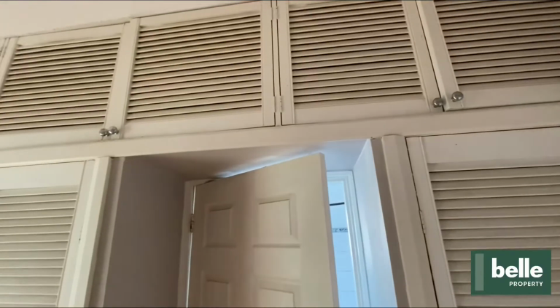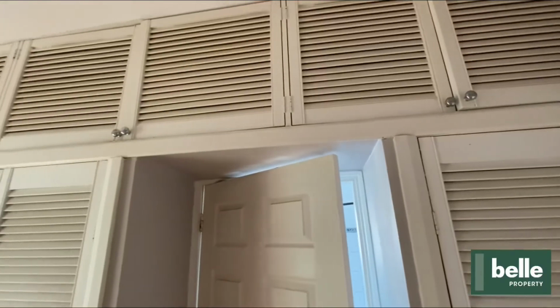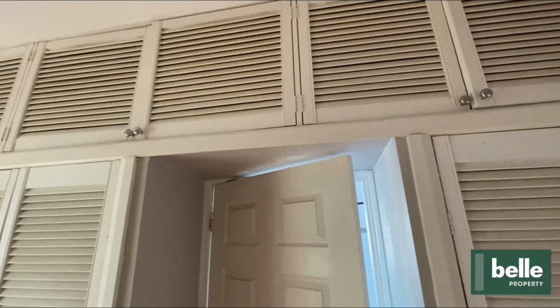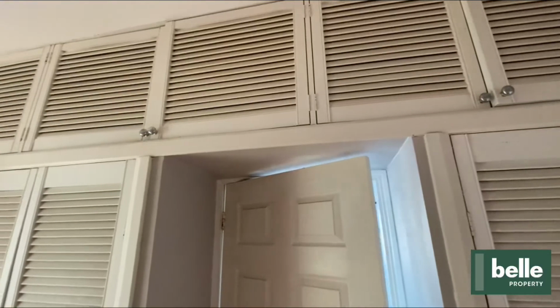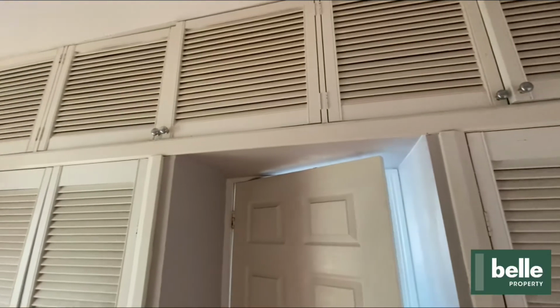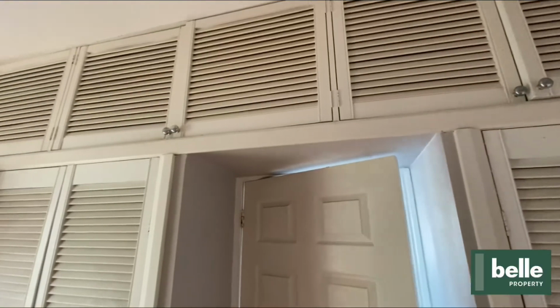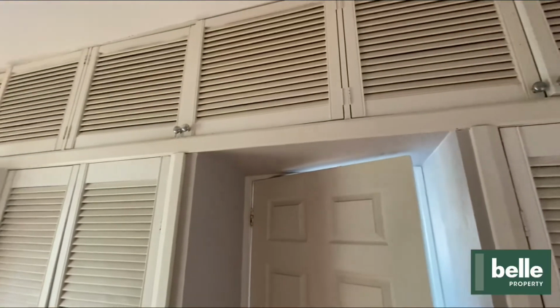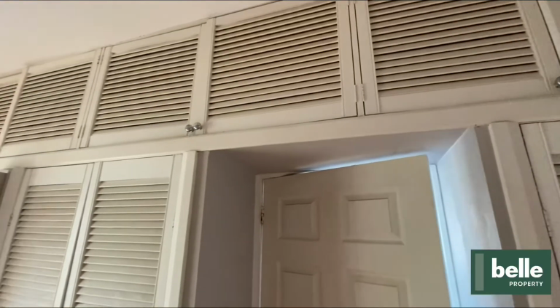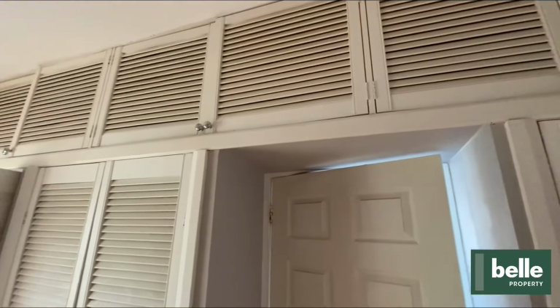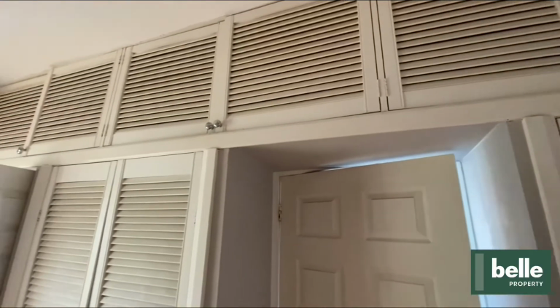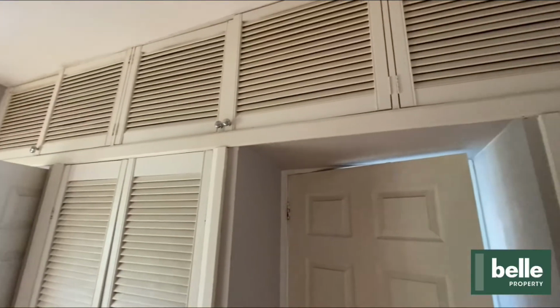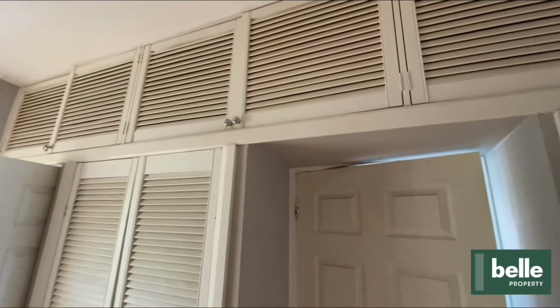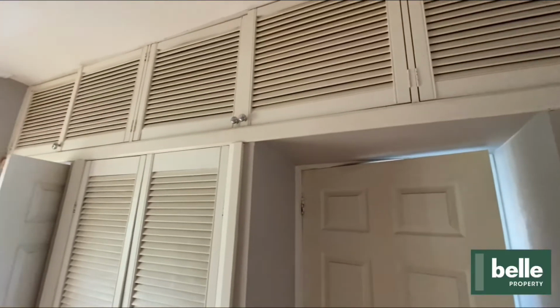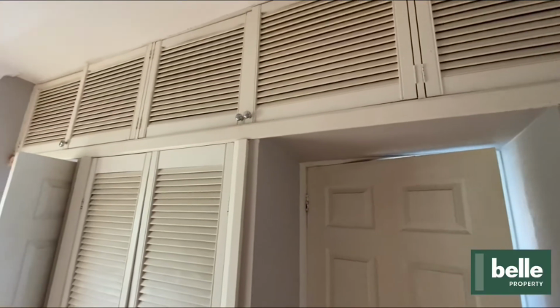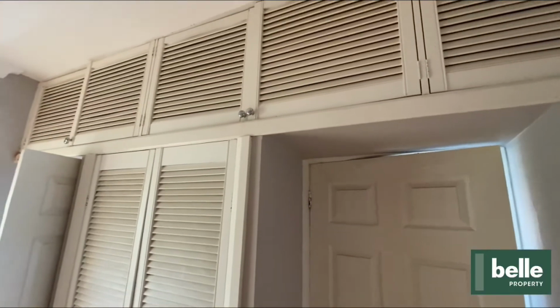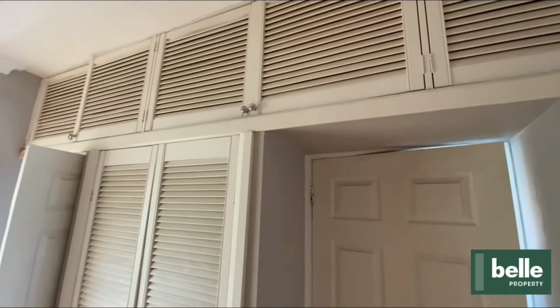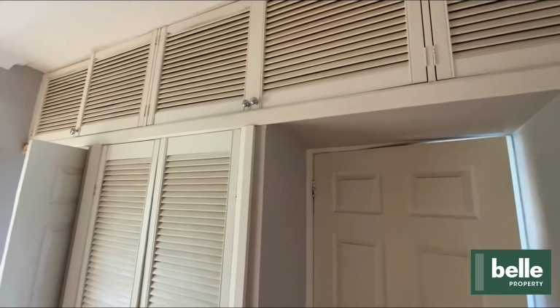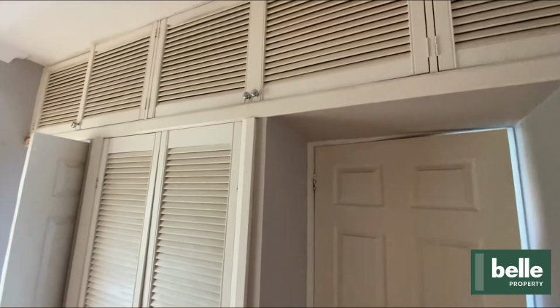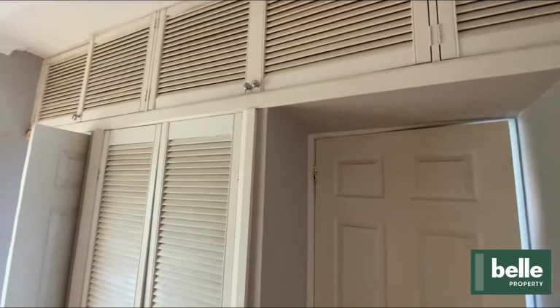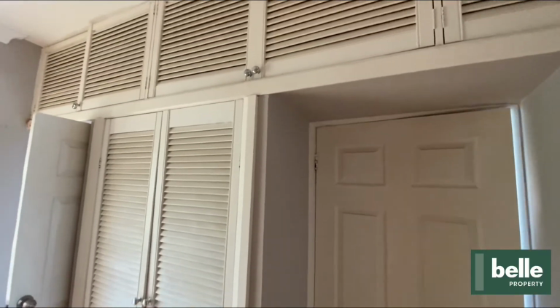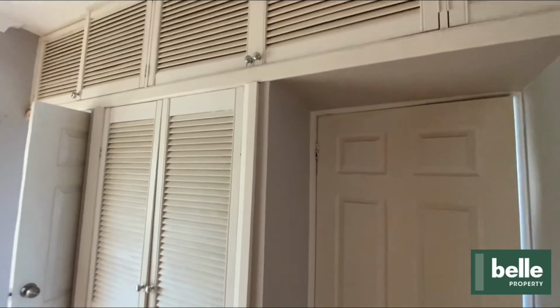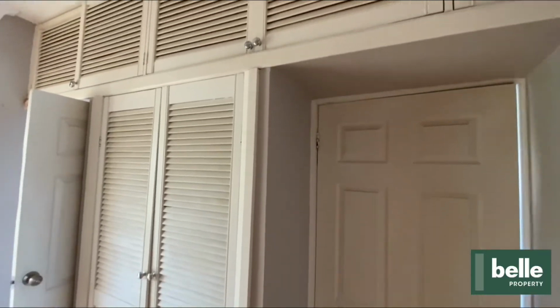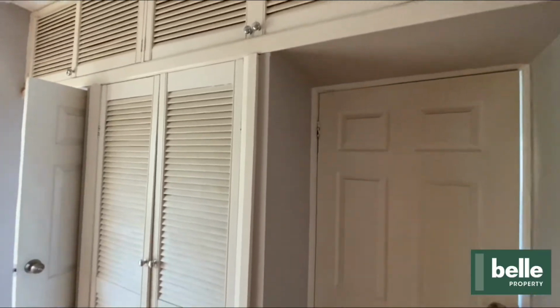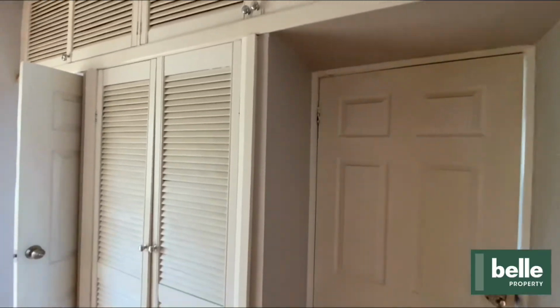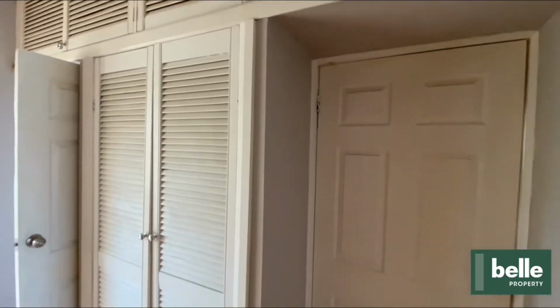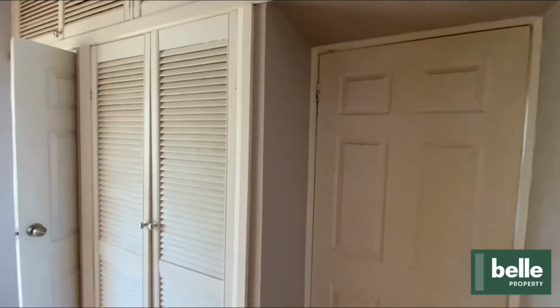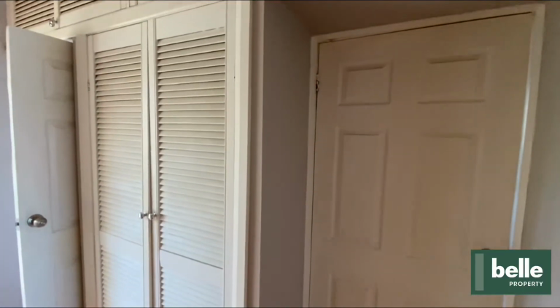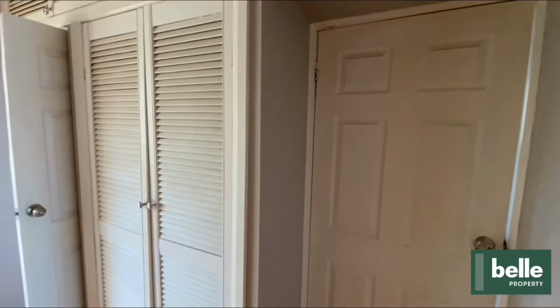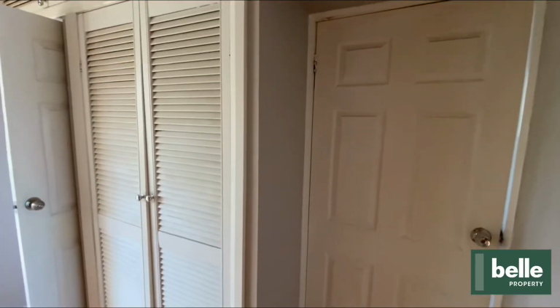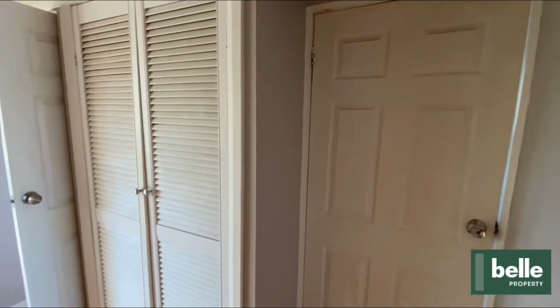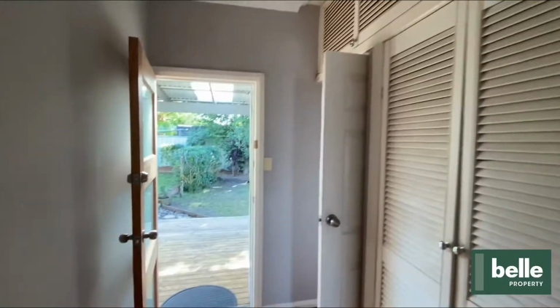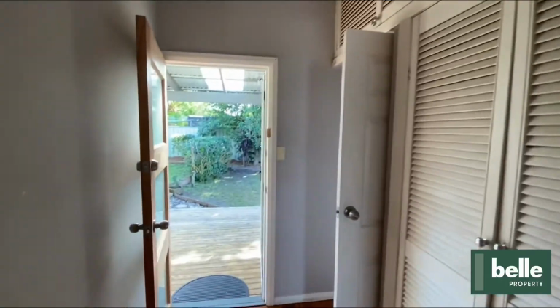You can't go wrong for storage, as you will see there's lots of linen and storage space.